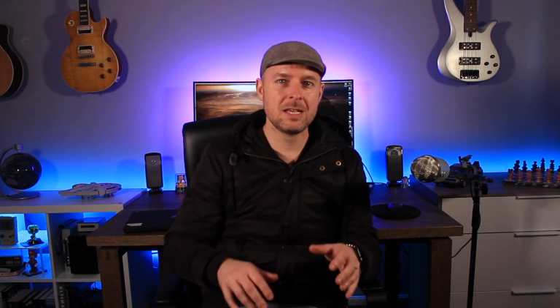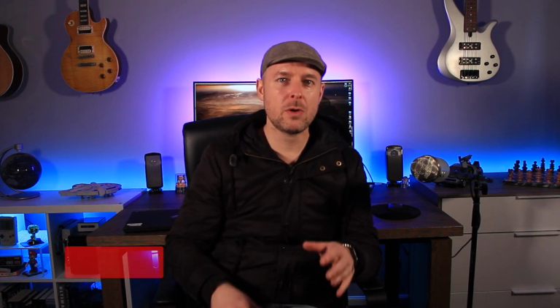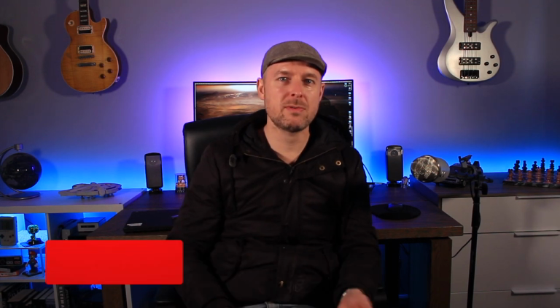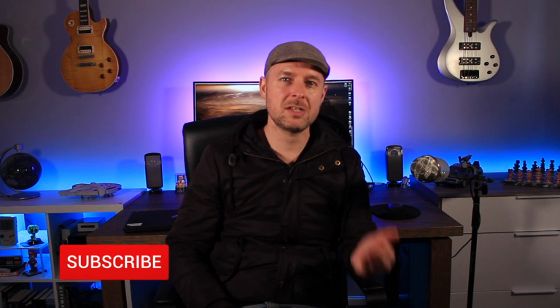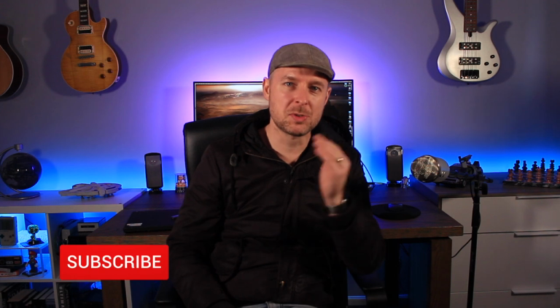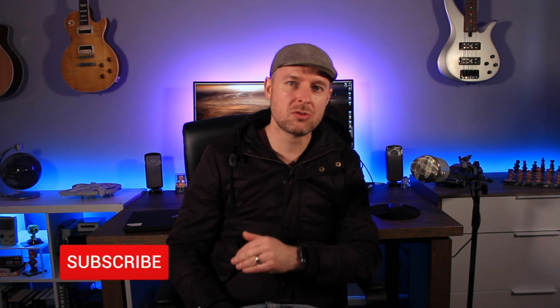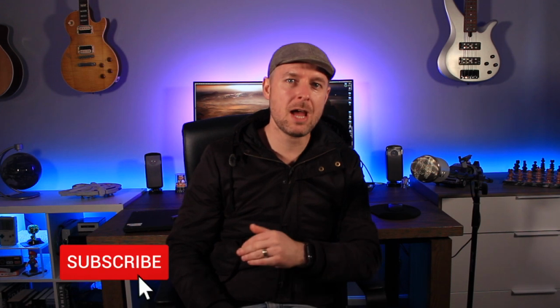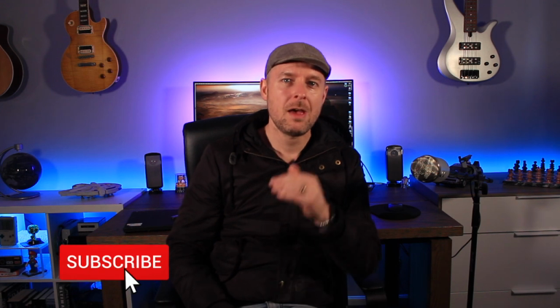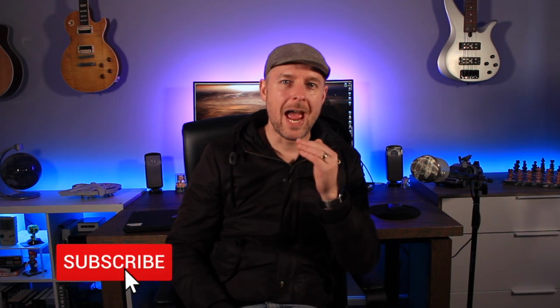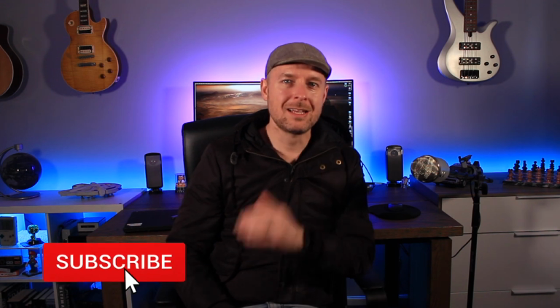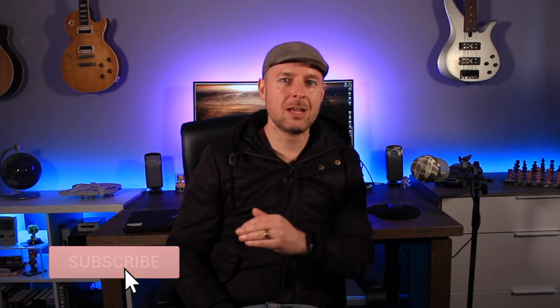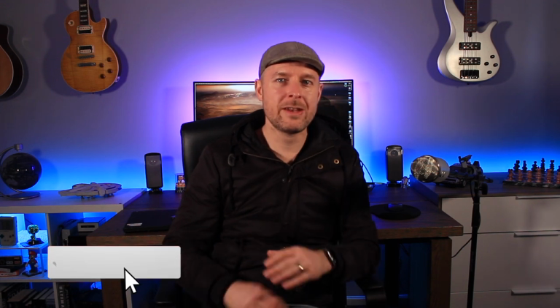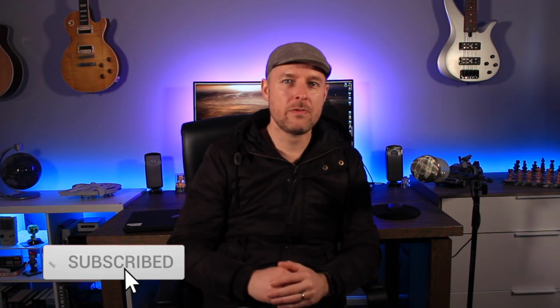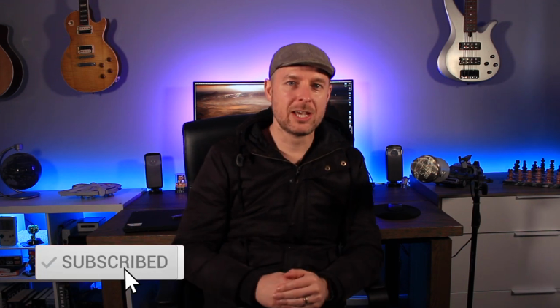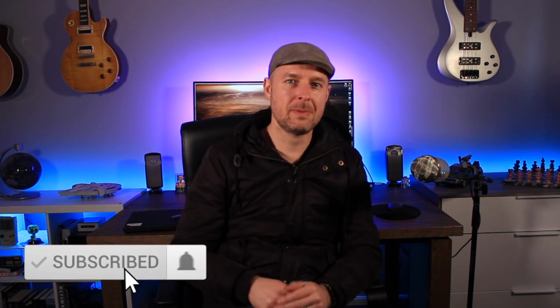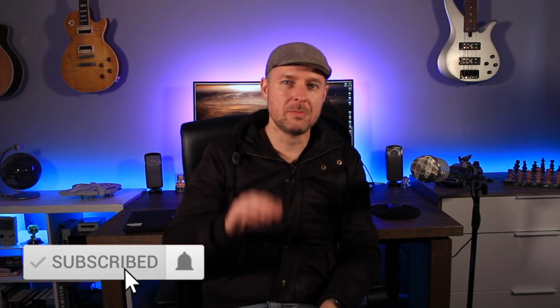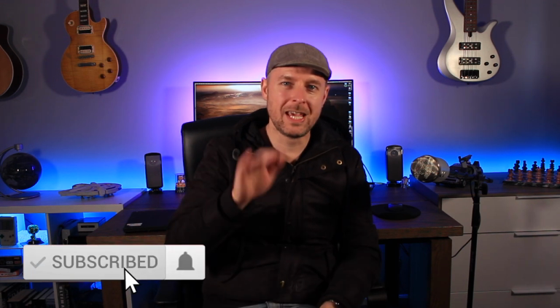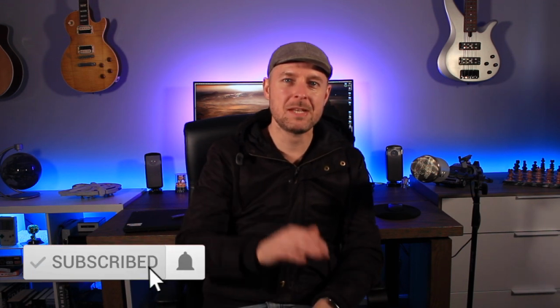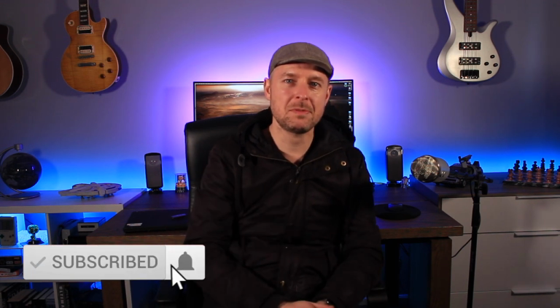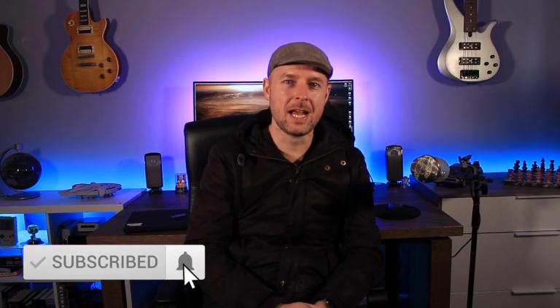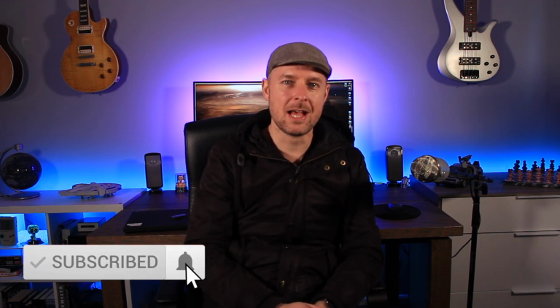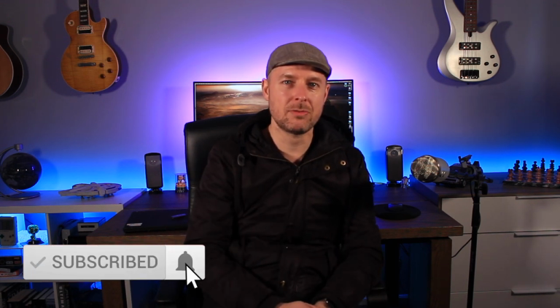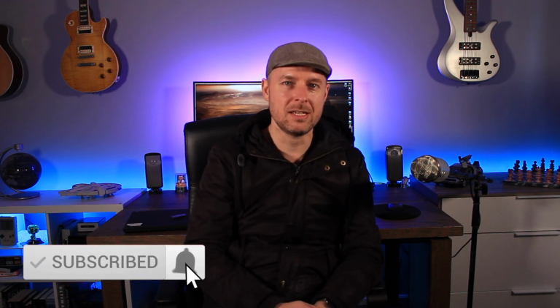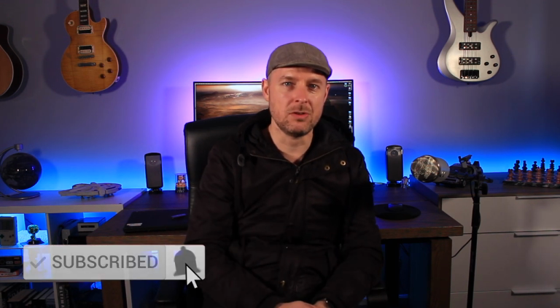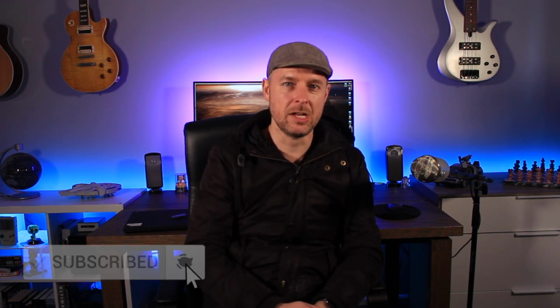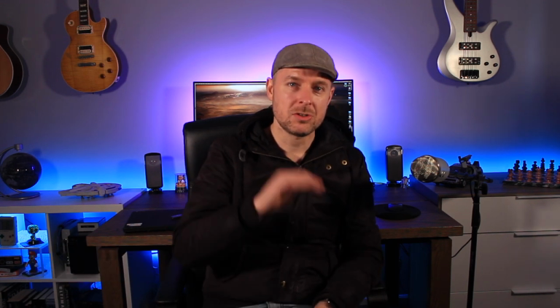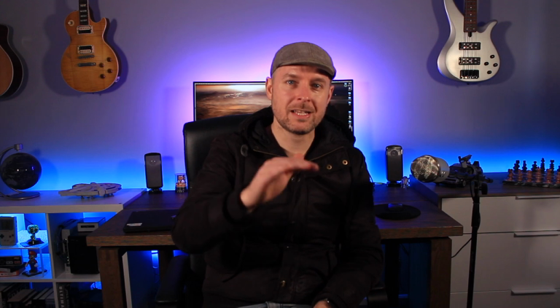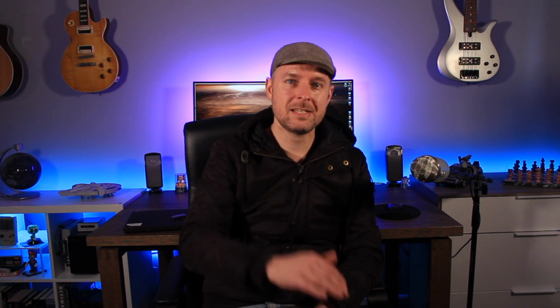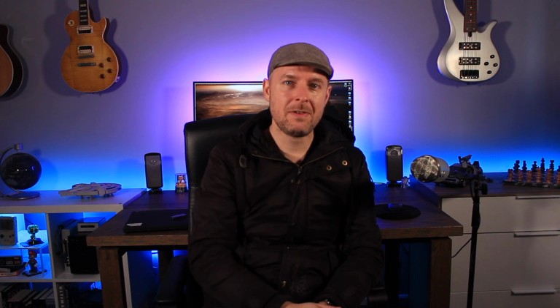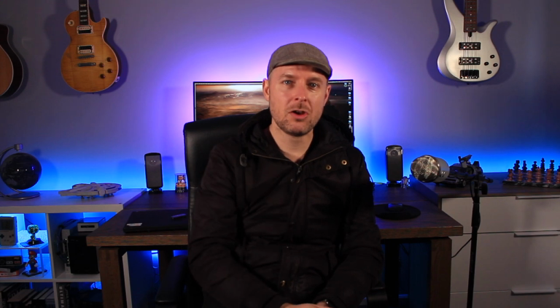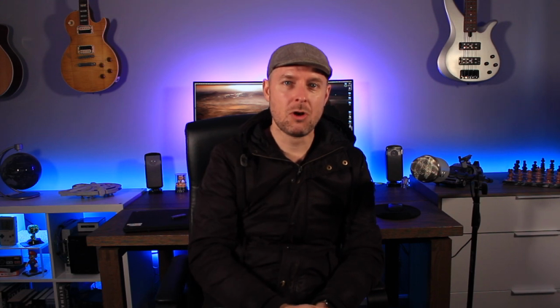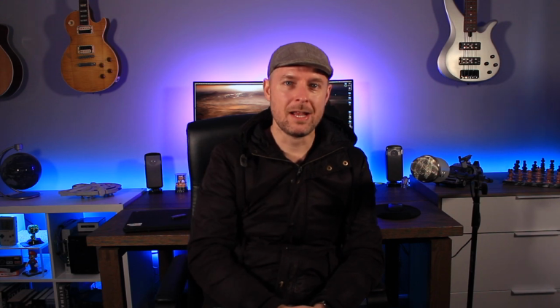Please always remember to subscribe and click on that notification bell to be kept up to date as I release new videos. Let's get into that video right now.